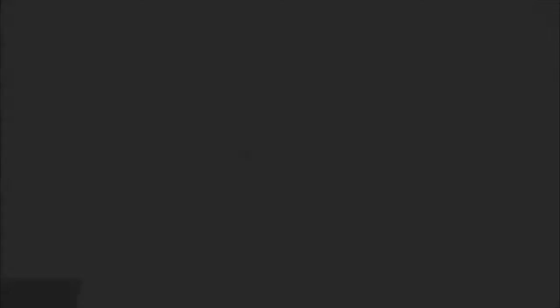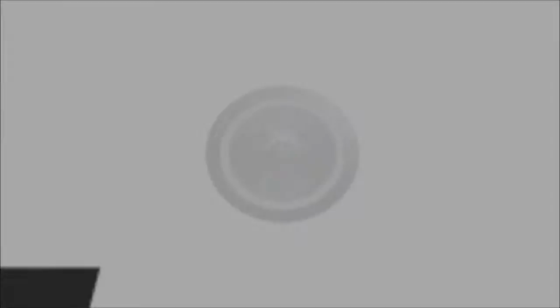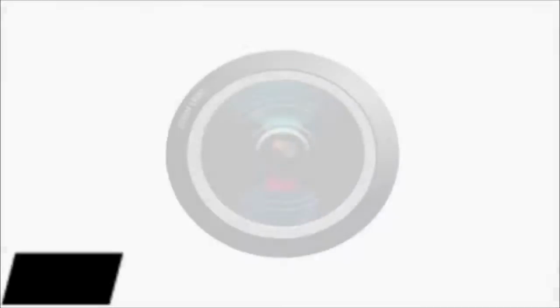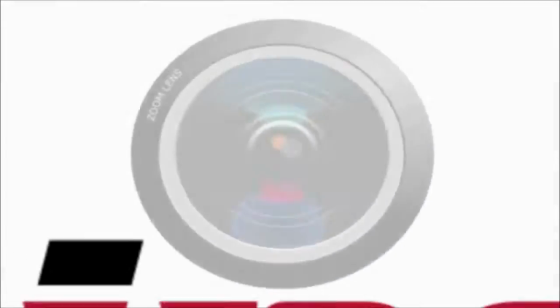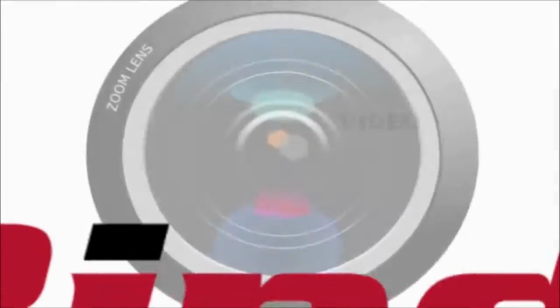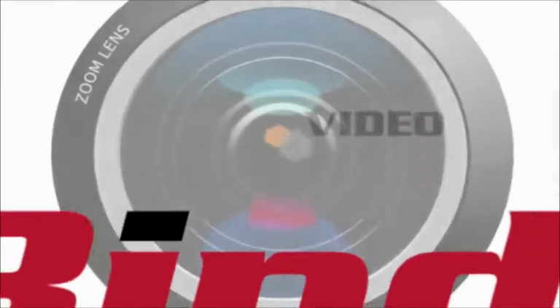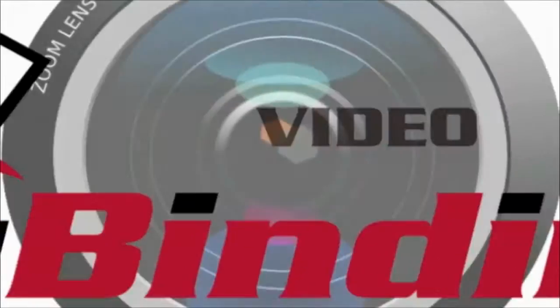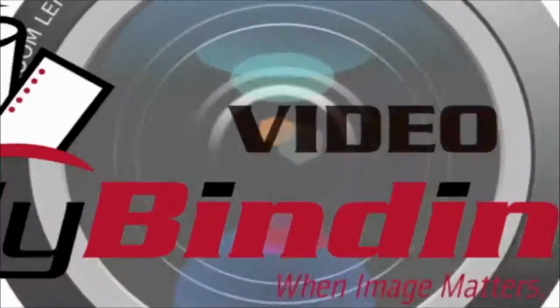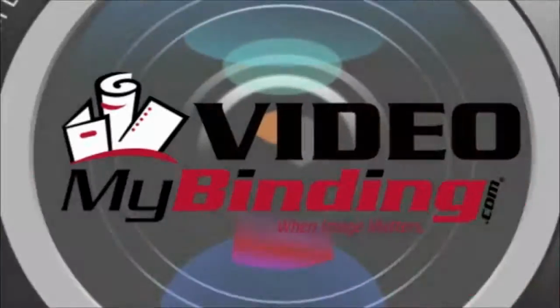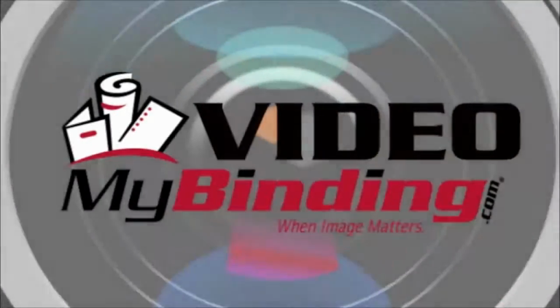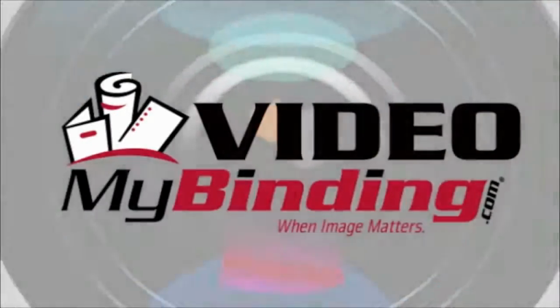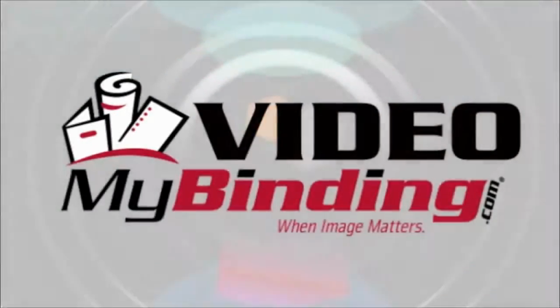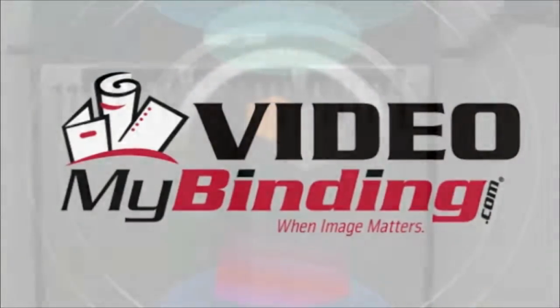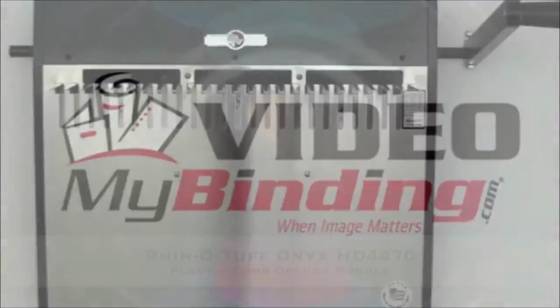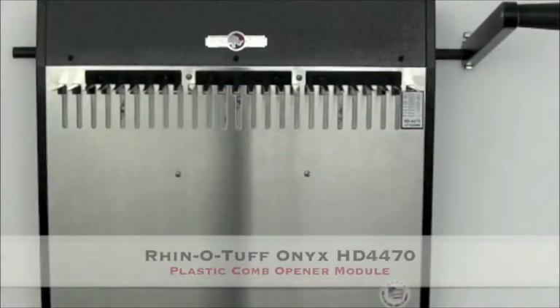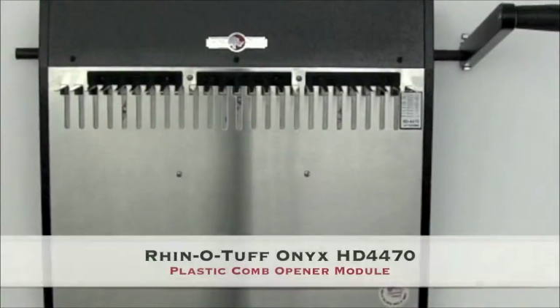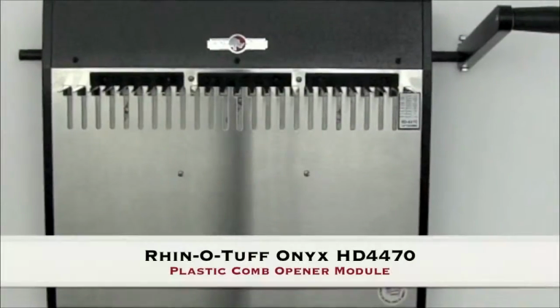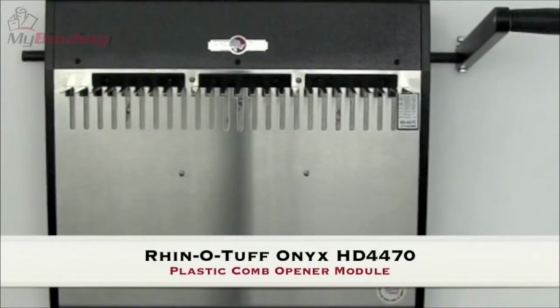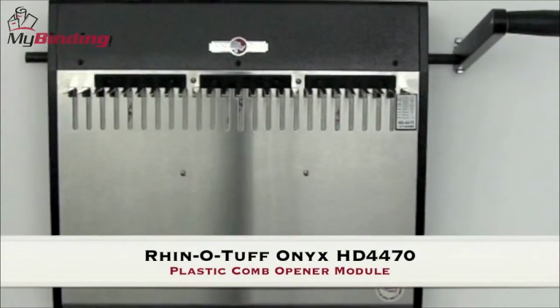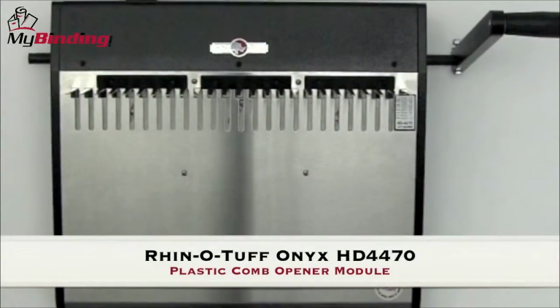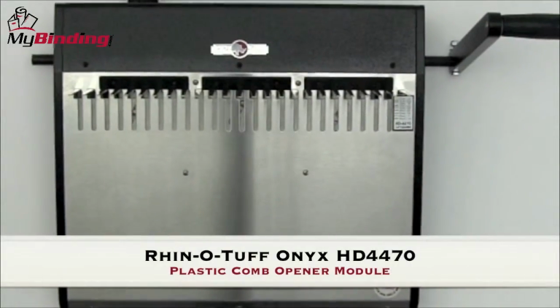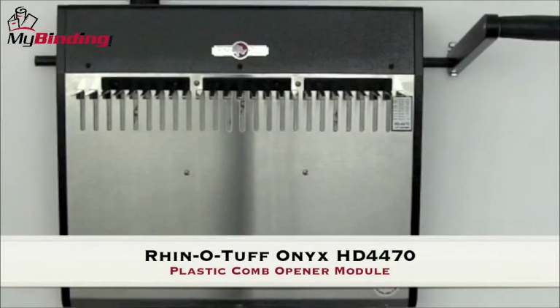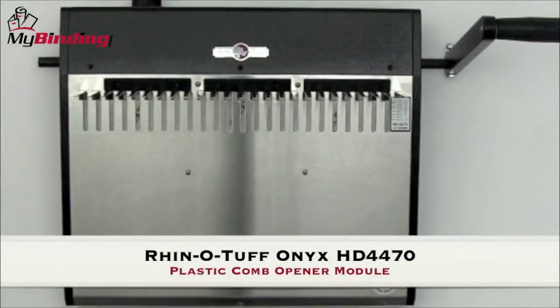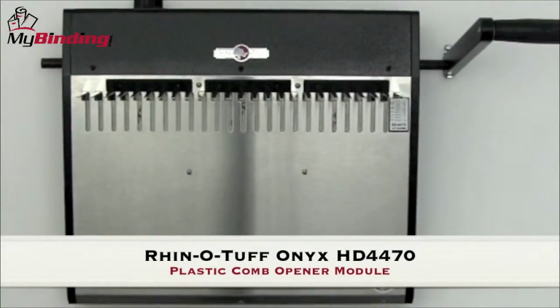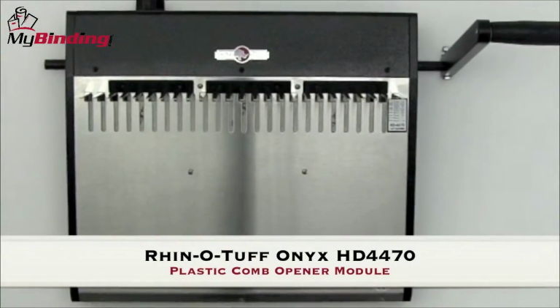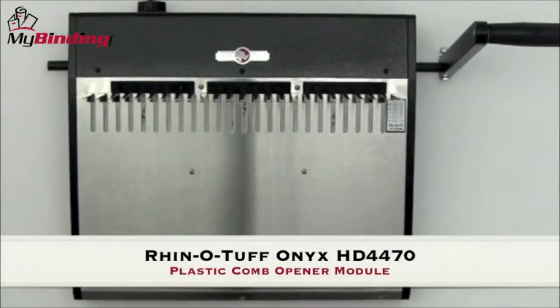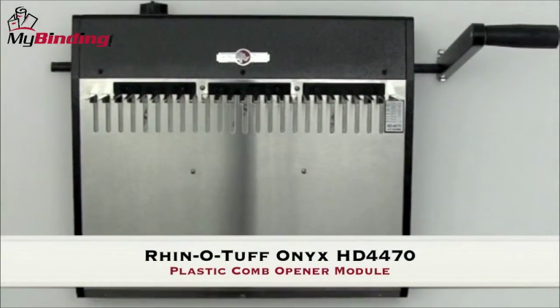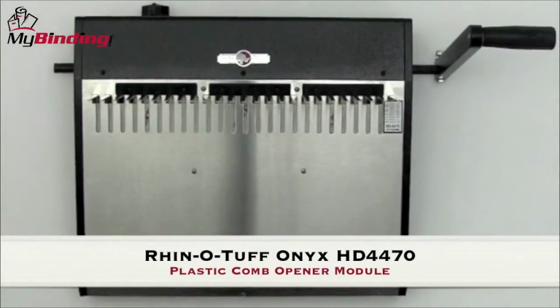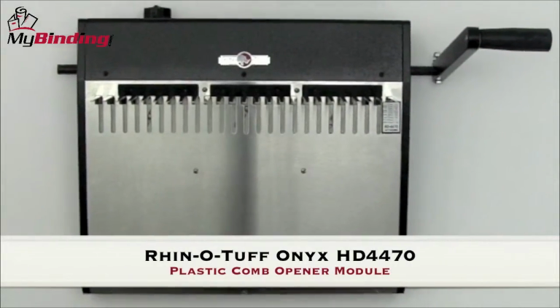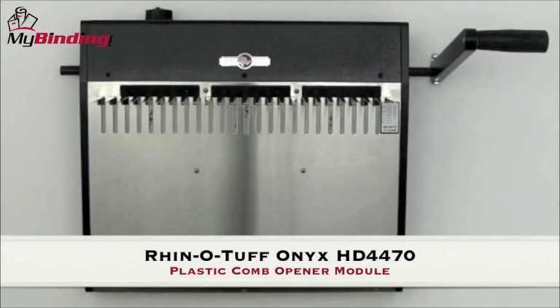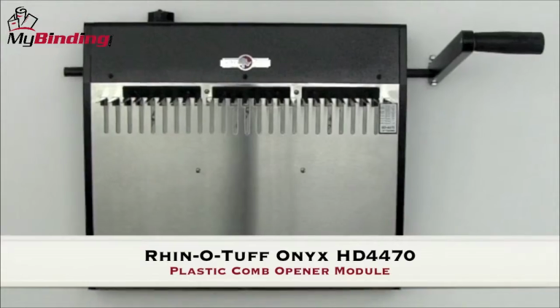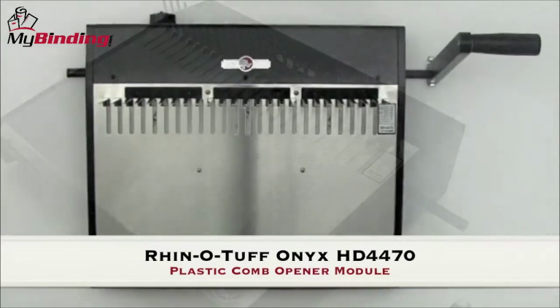Welcome to MyBinding video. Let's take a look at the RhinoTuff Onyx HD4470, a plastic comb opener.